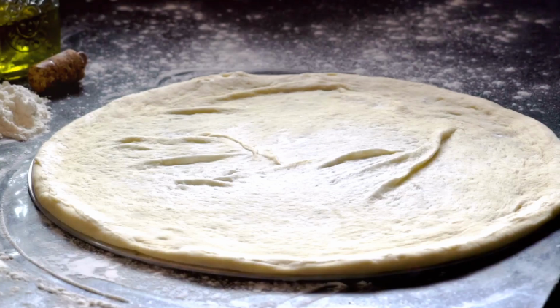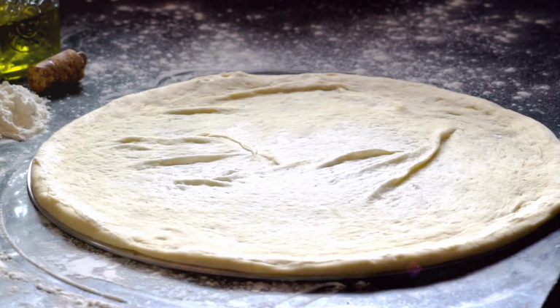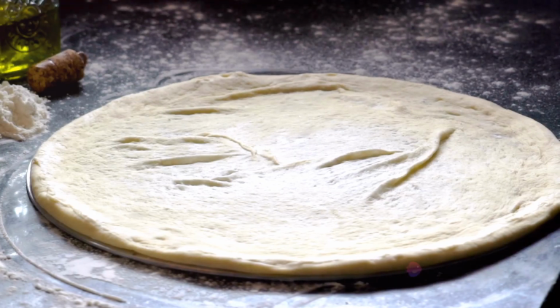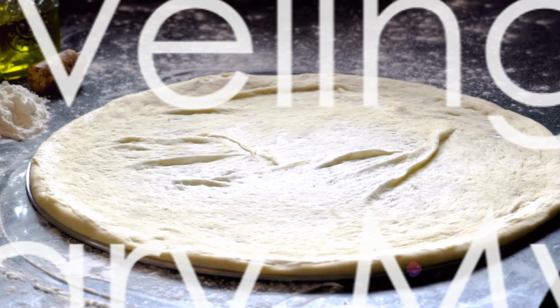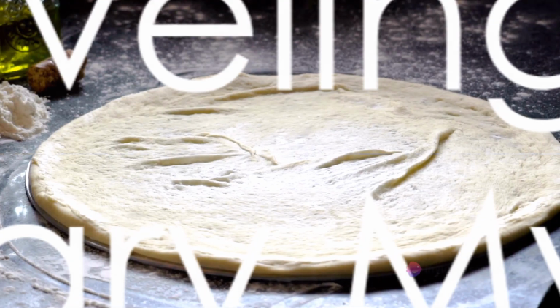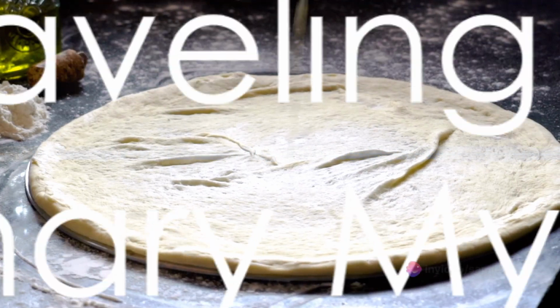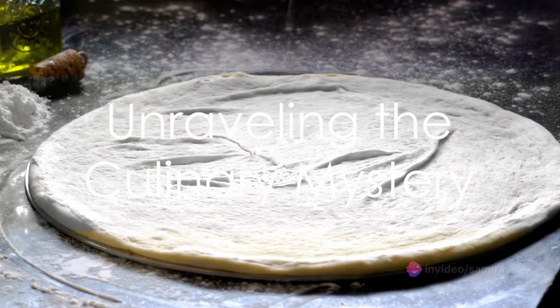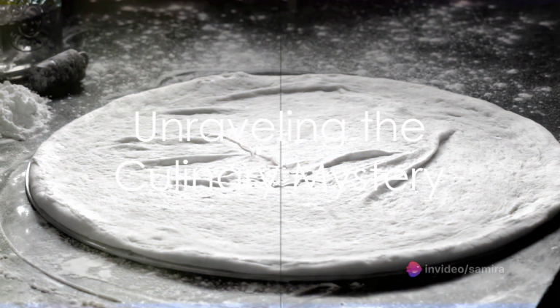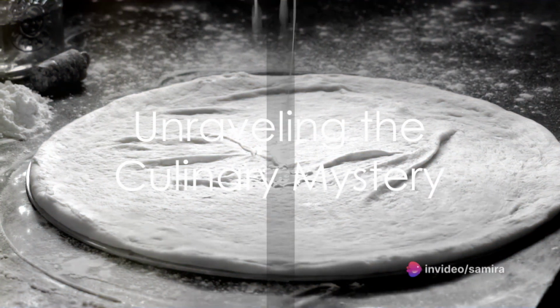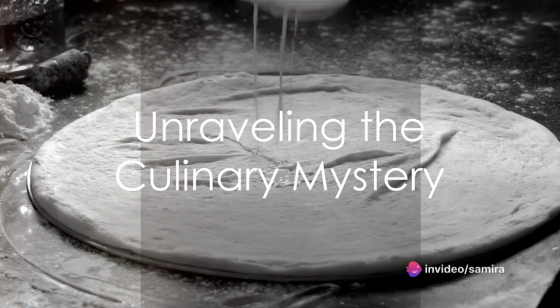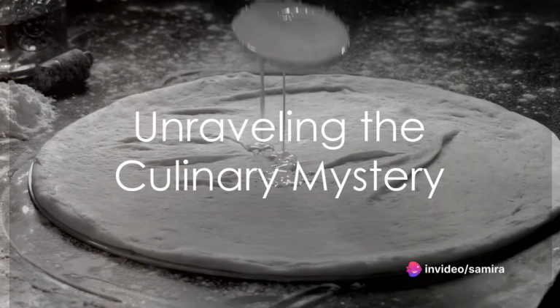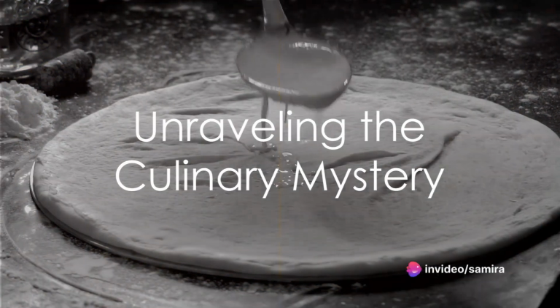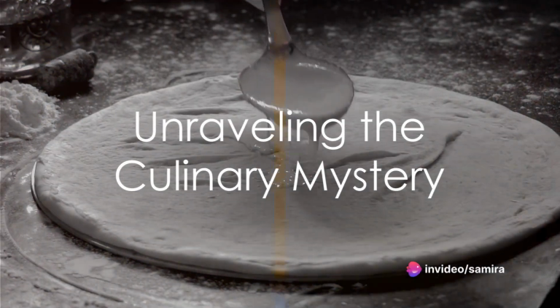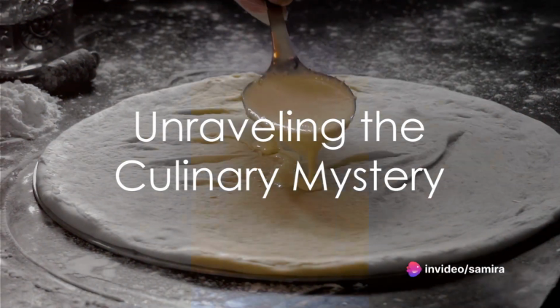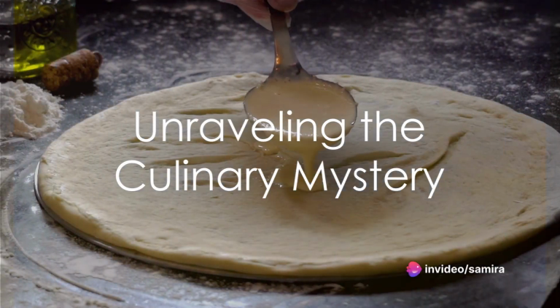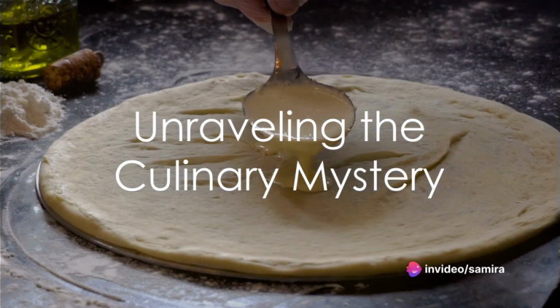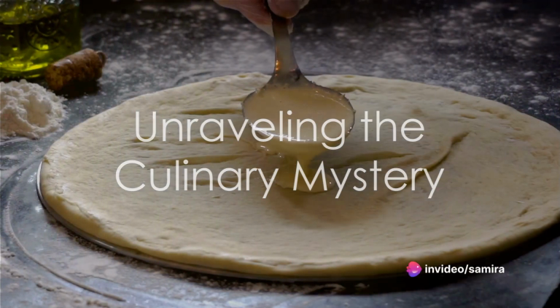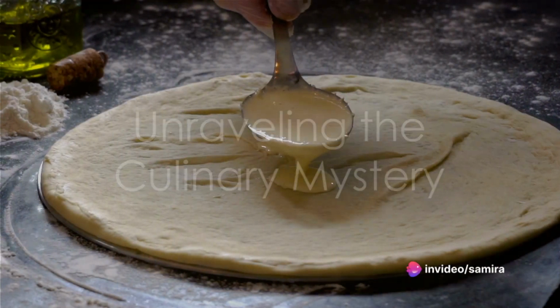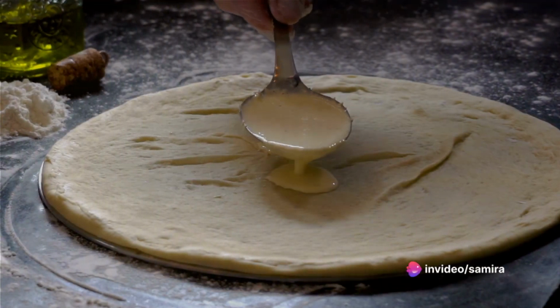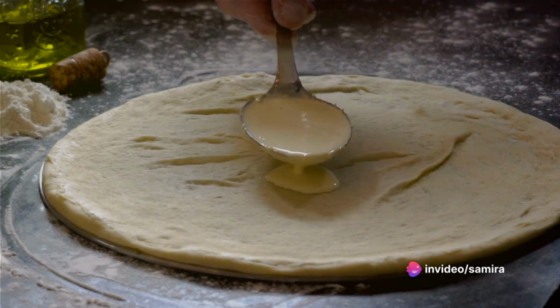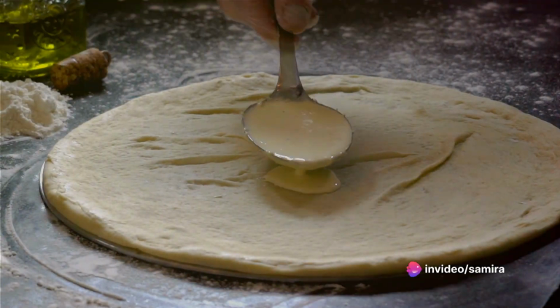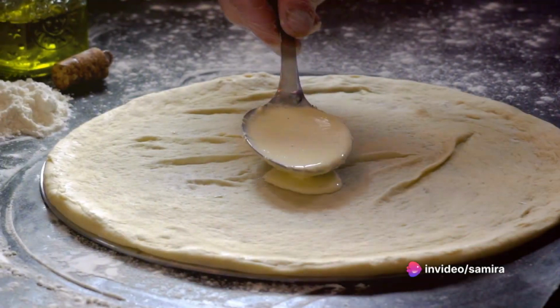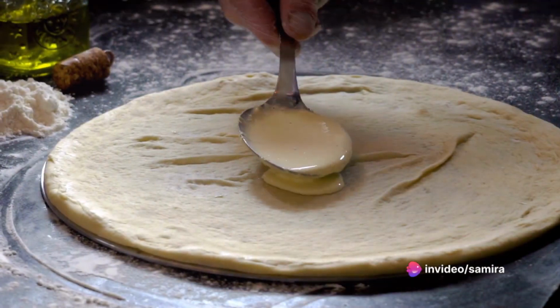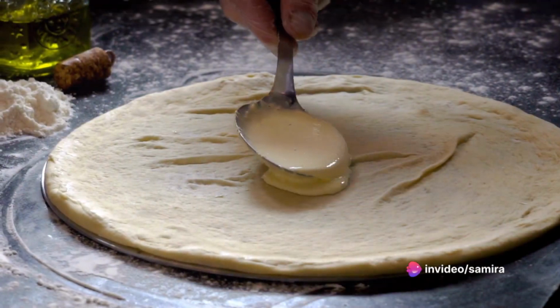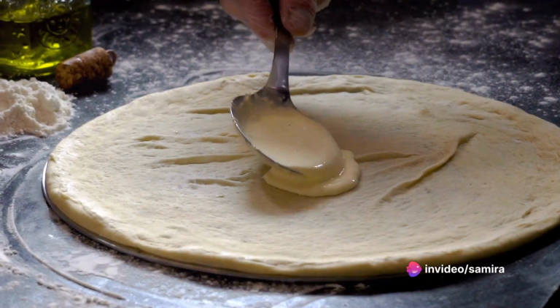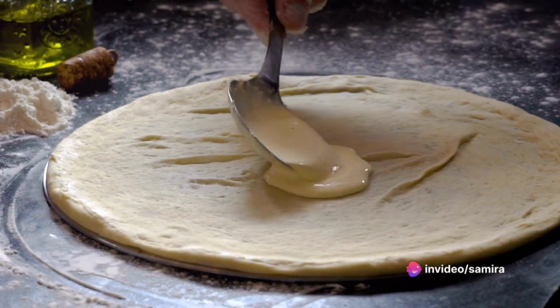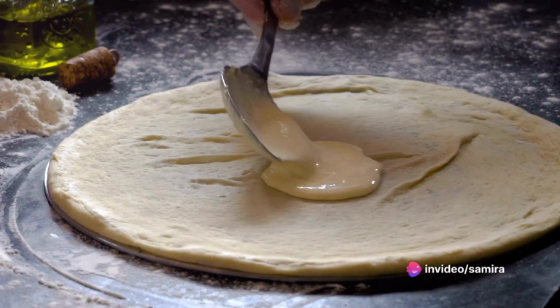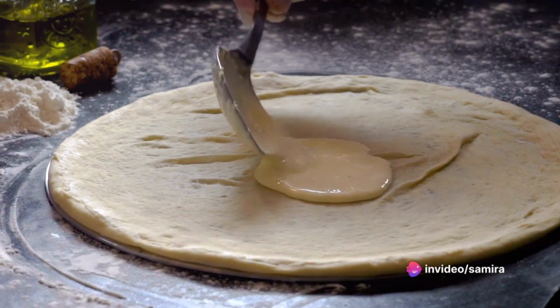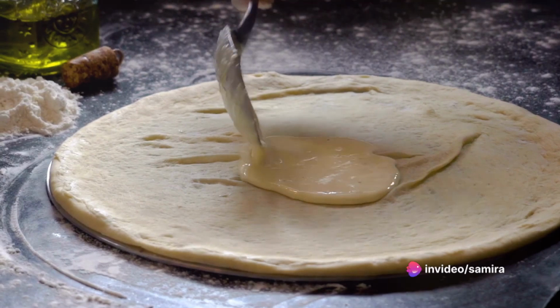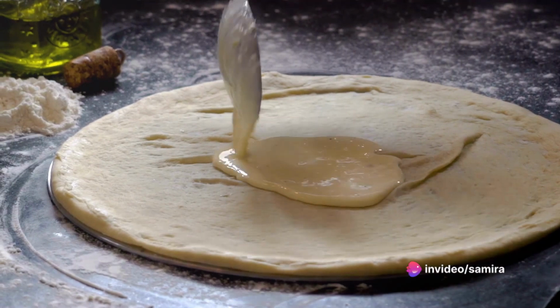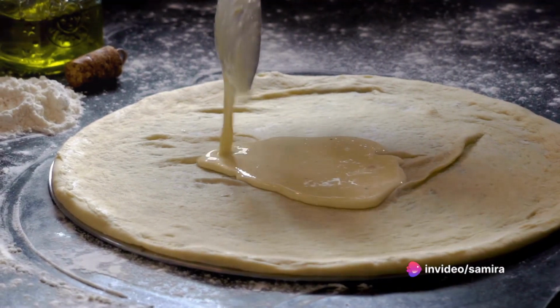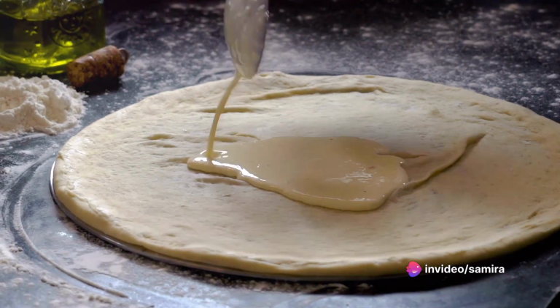Ever pondered the magic behind a scrumptious white sauce pizza? Let's unravel that culinary mystery today.